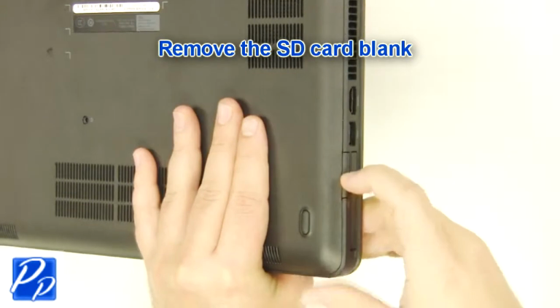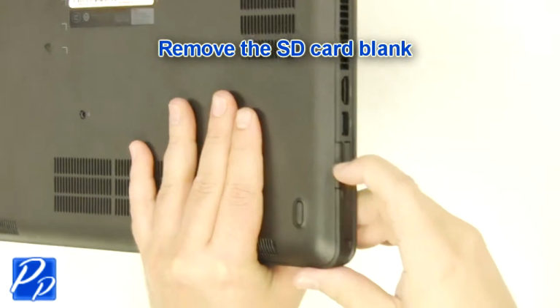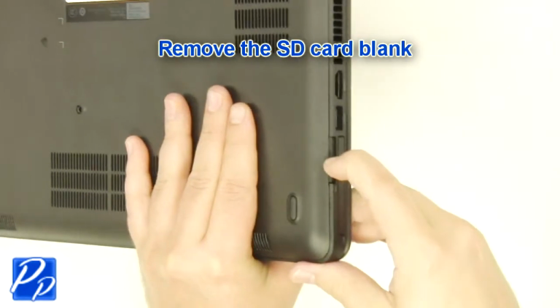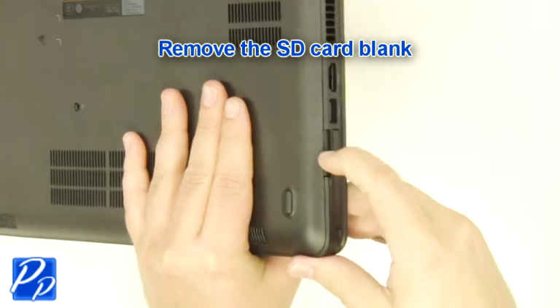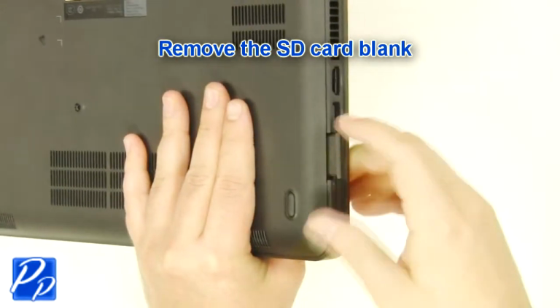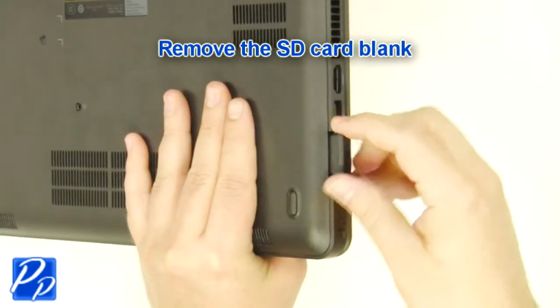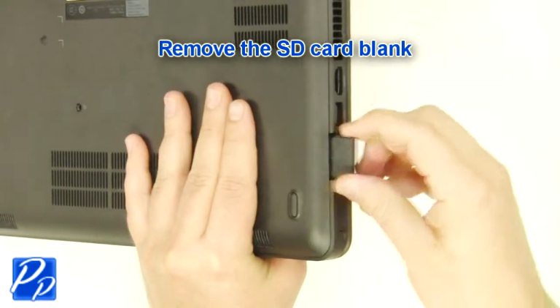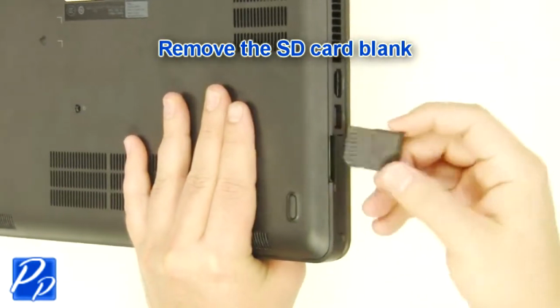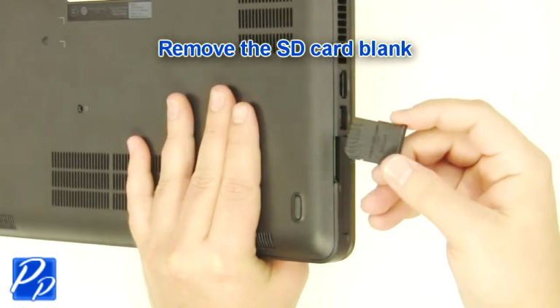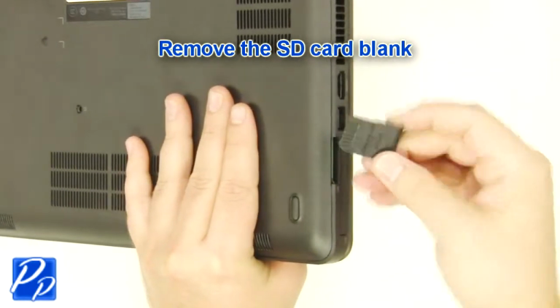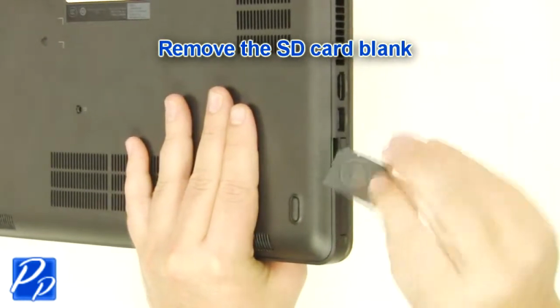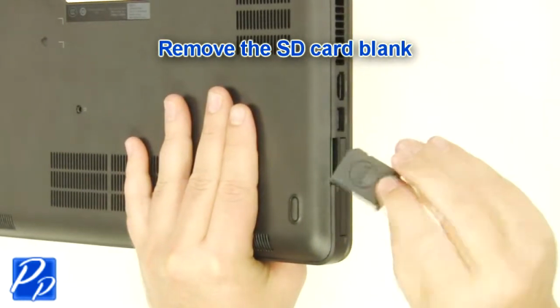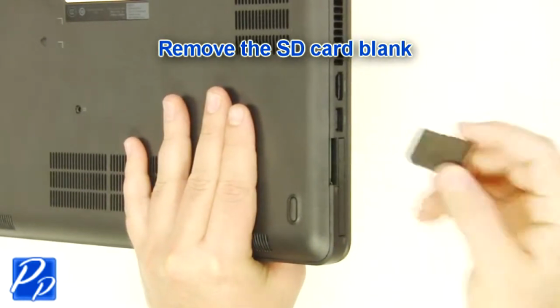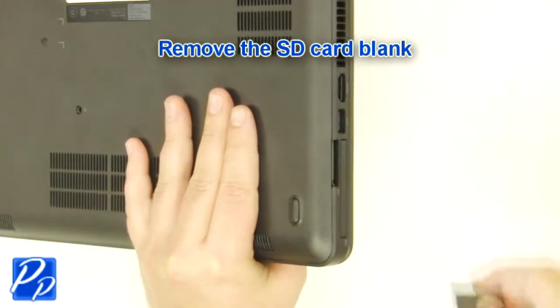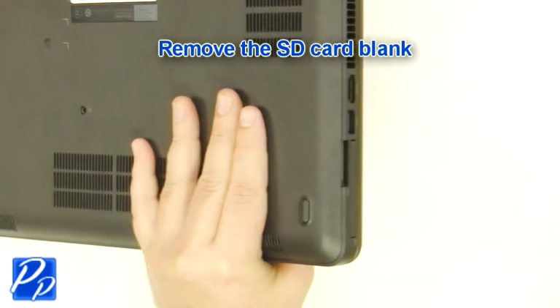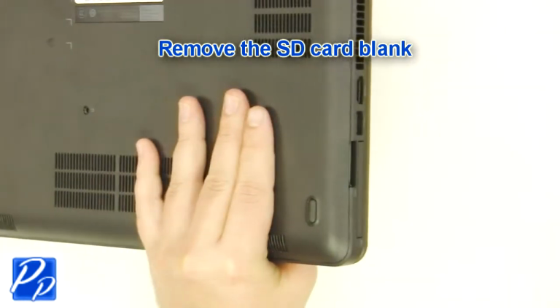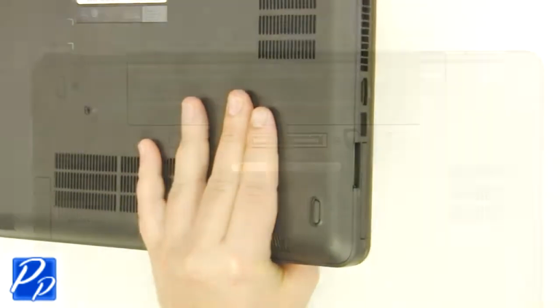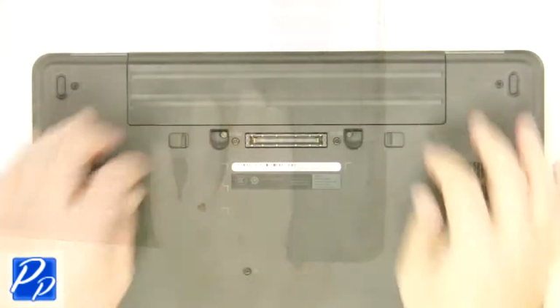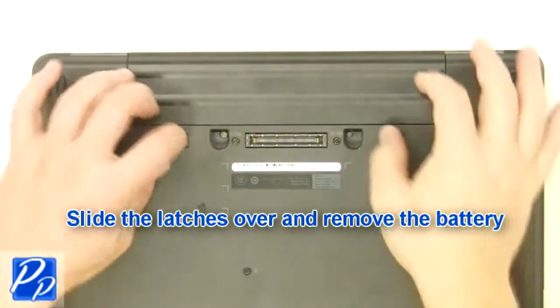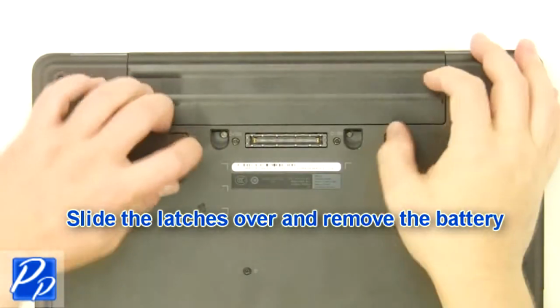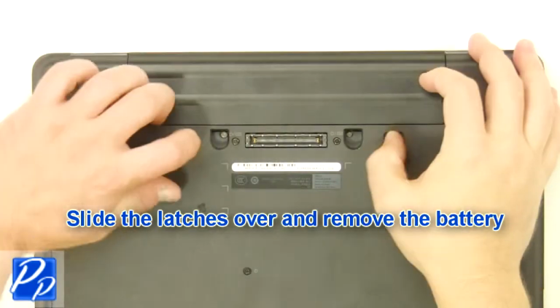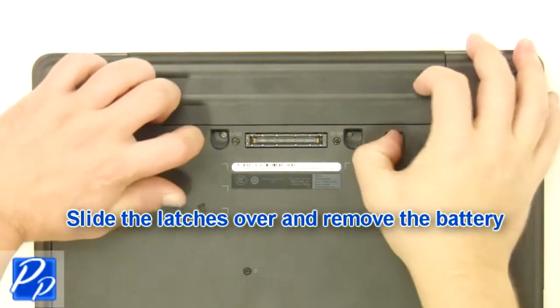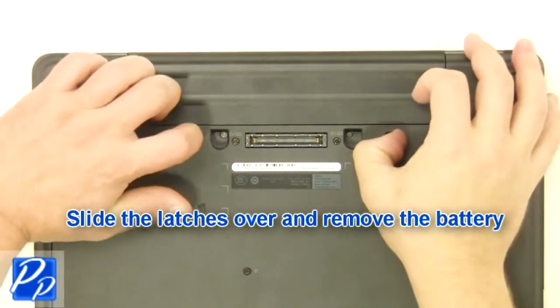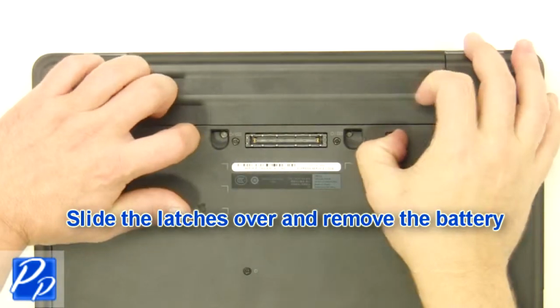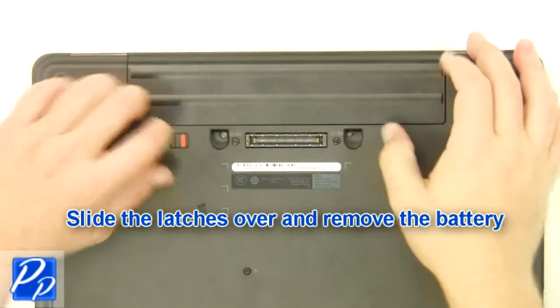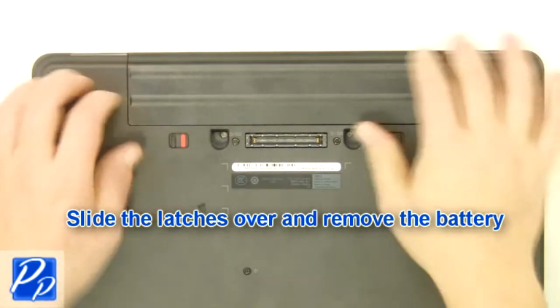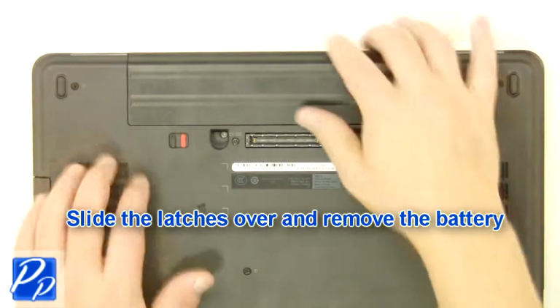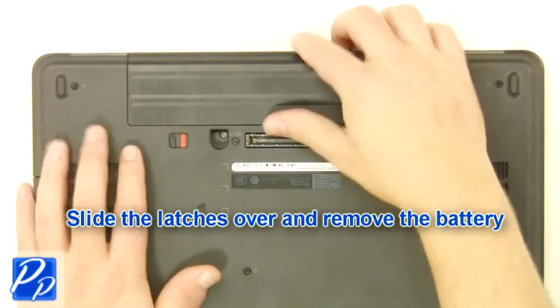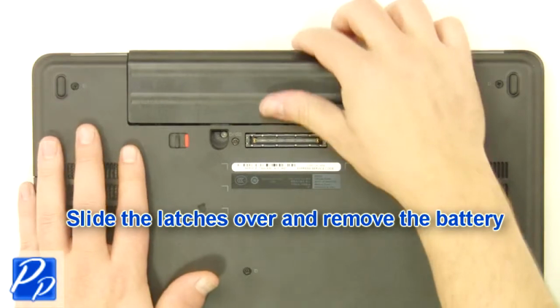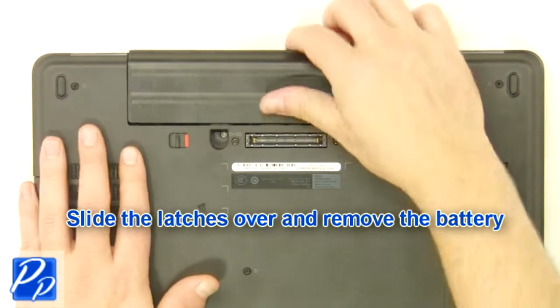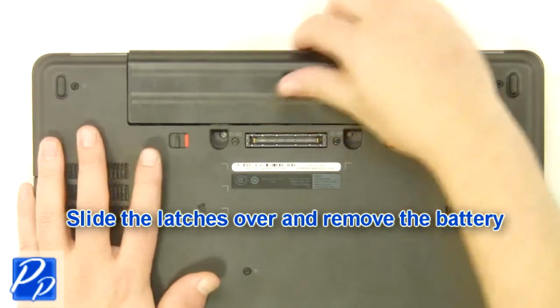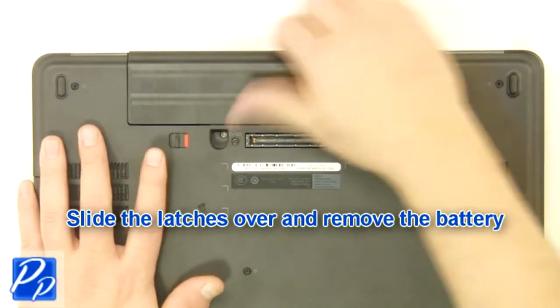Remove the SD card blank. Slide the latches over and remove the battery.